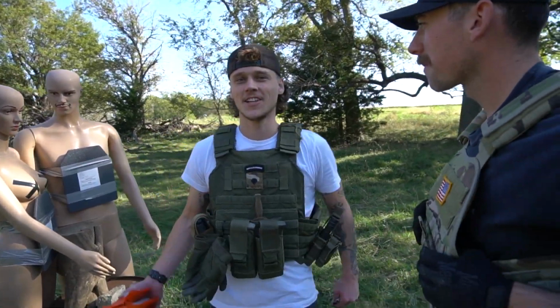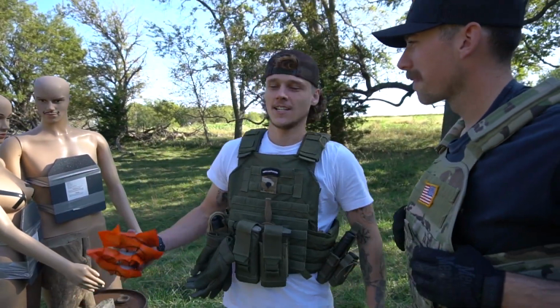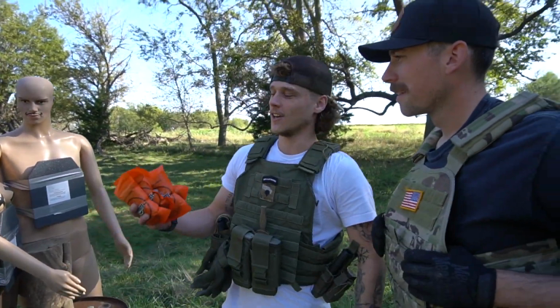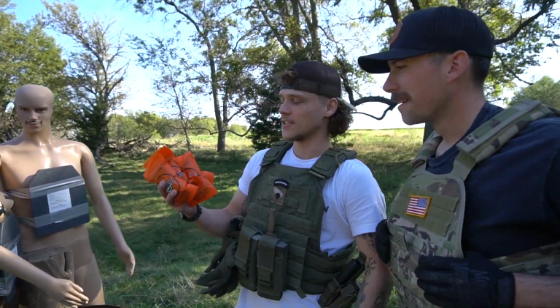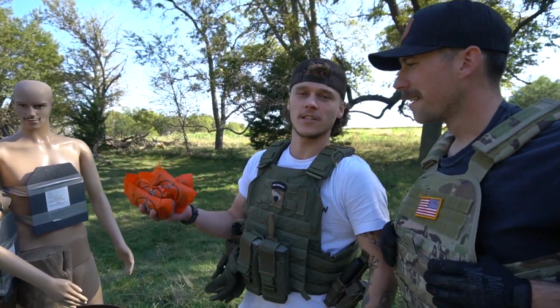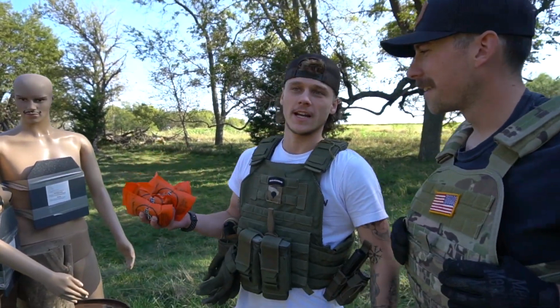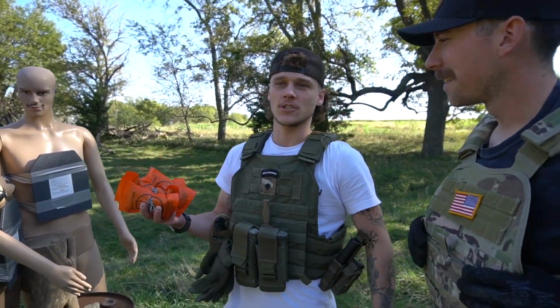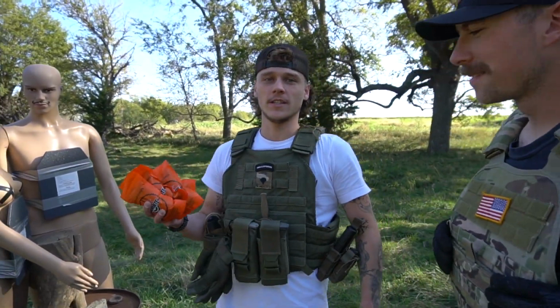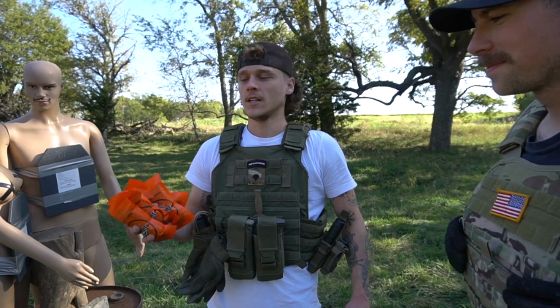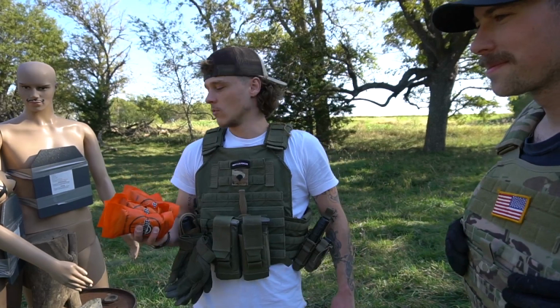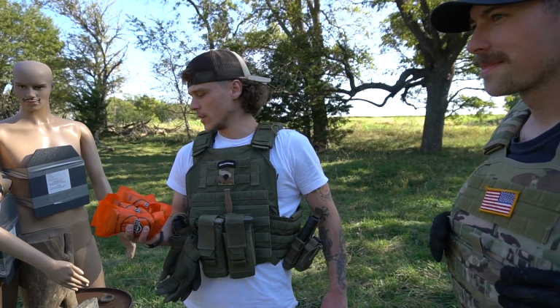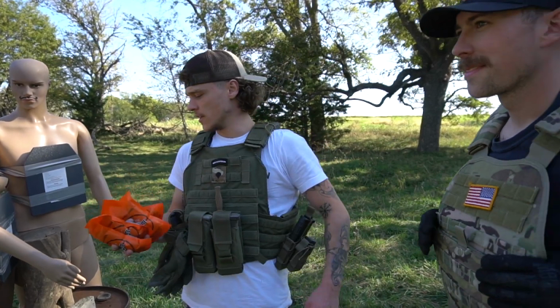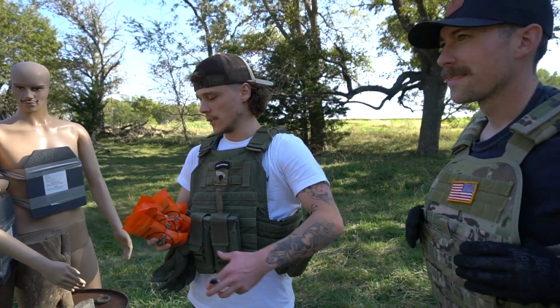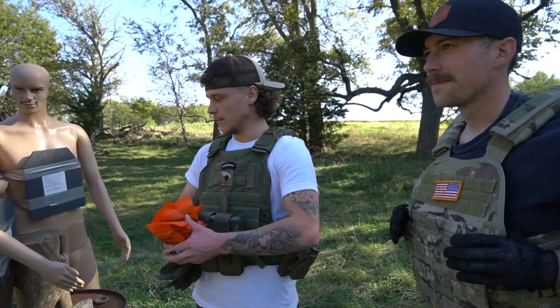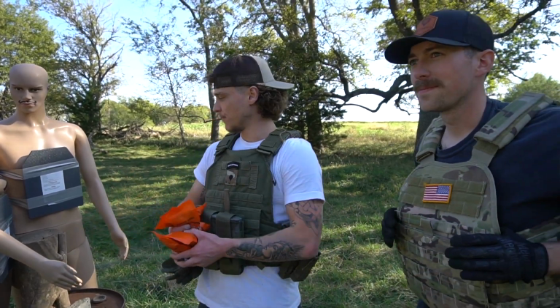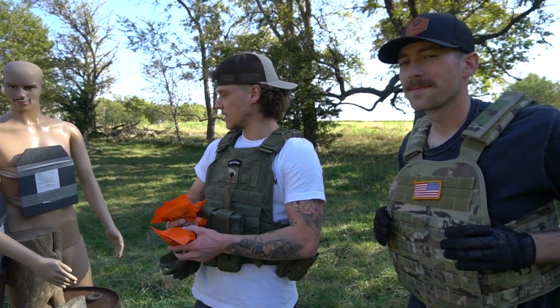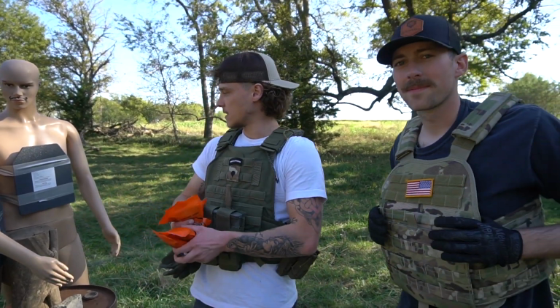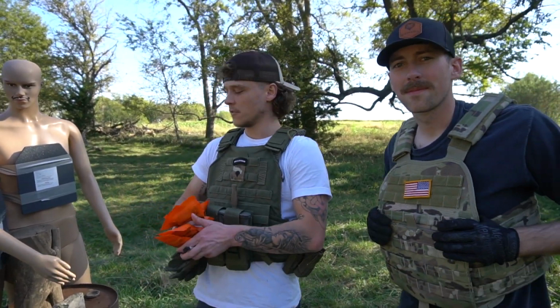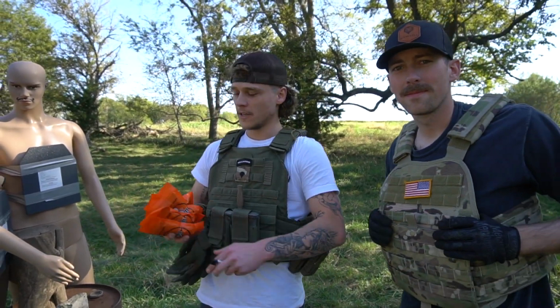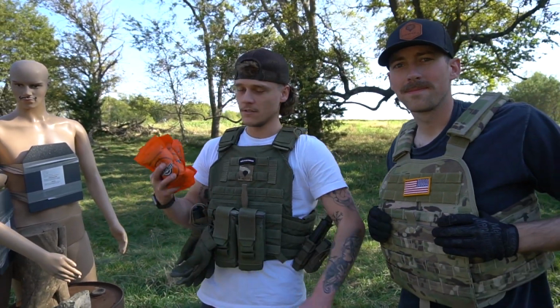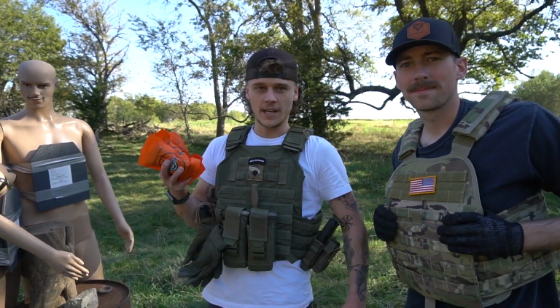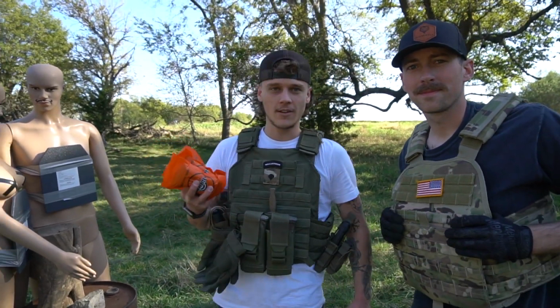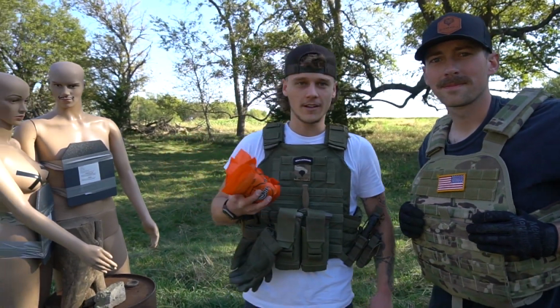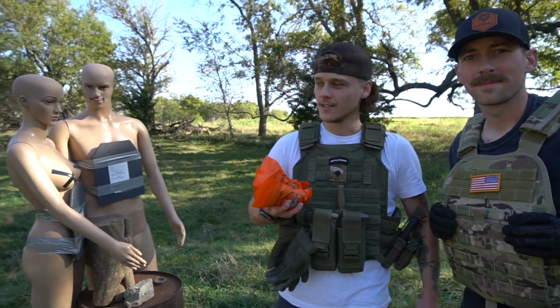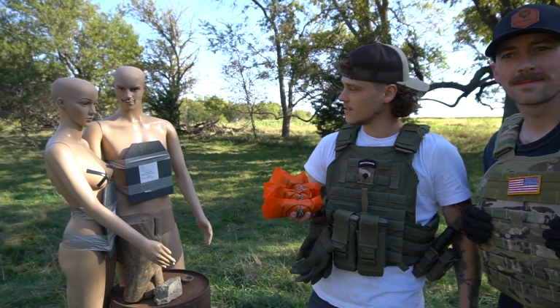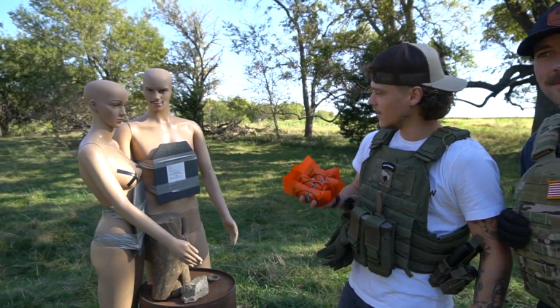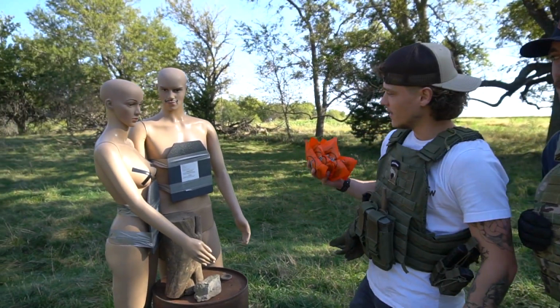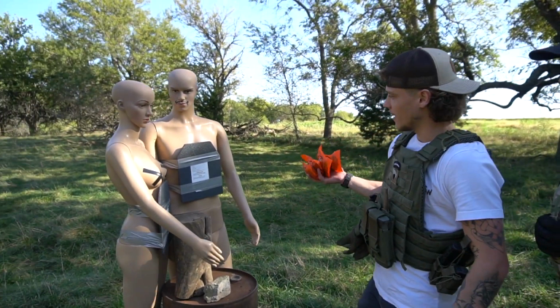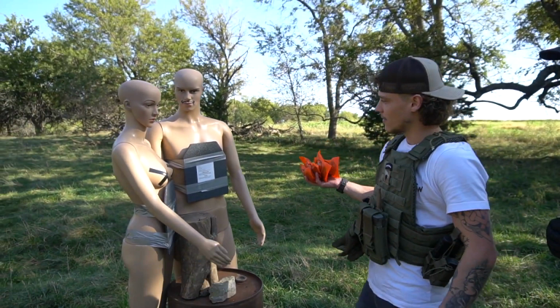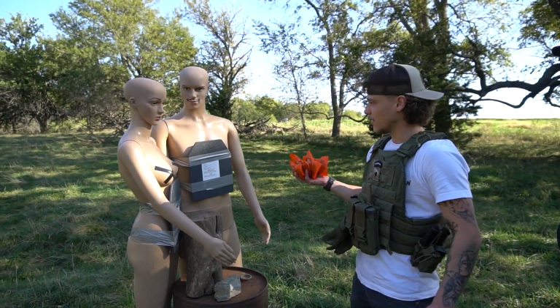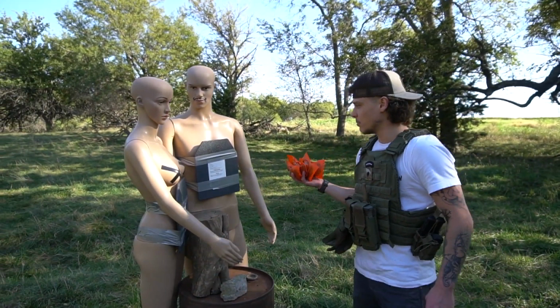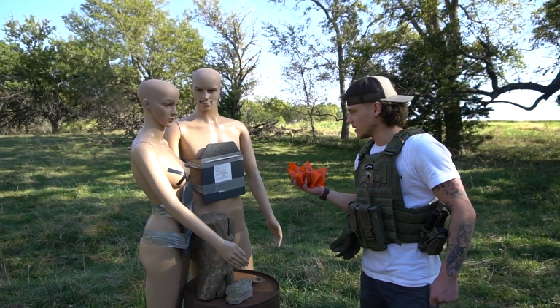So today we're going to test the effects of Tannerite against the AR-500 plates.